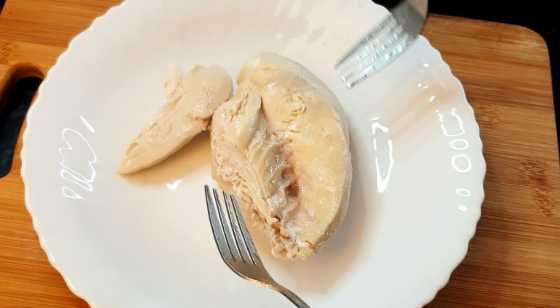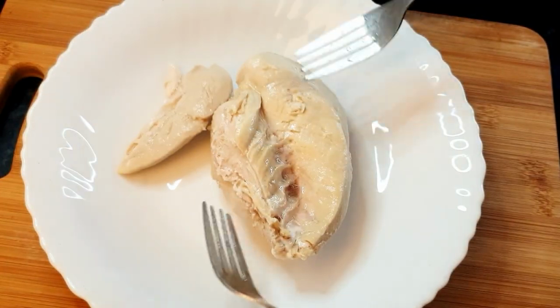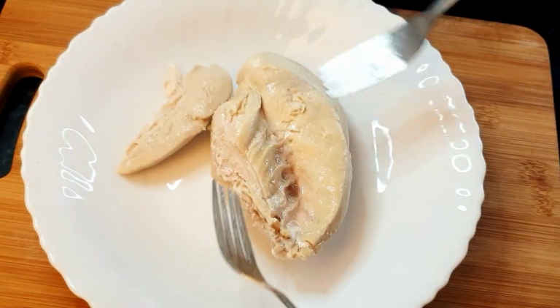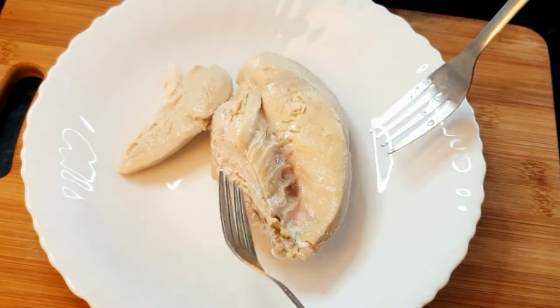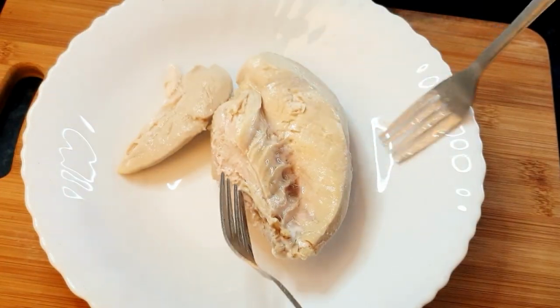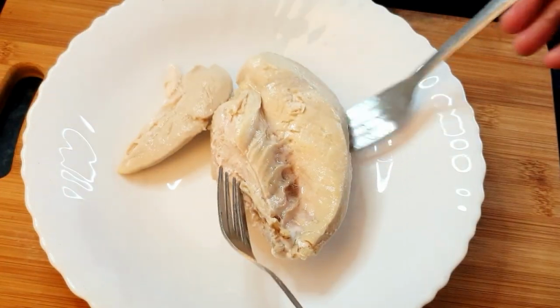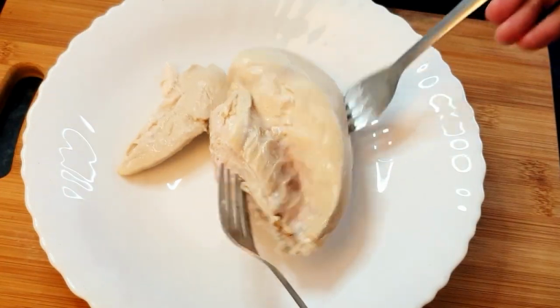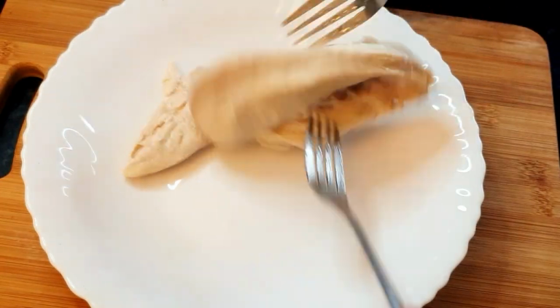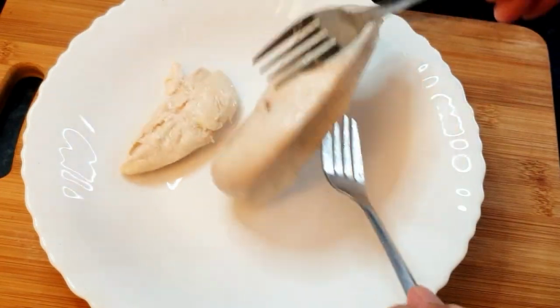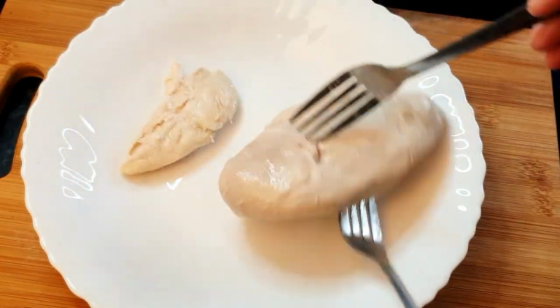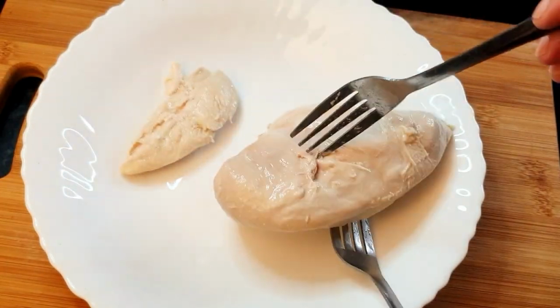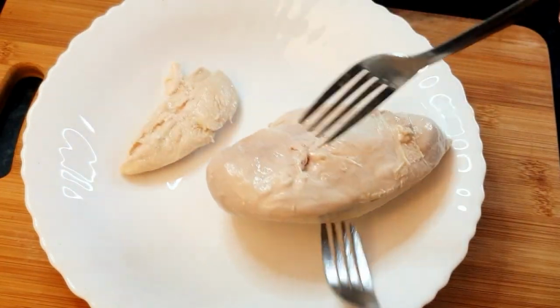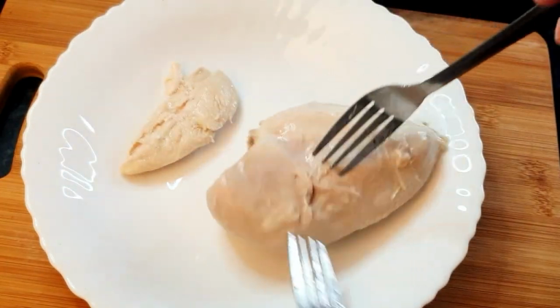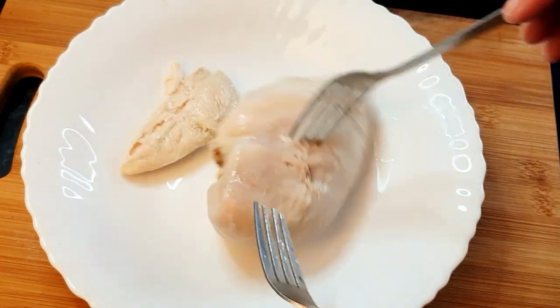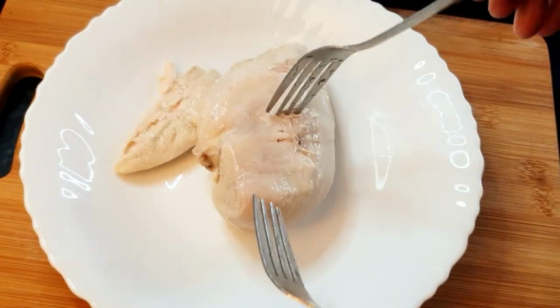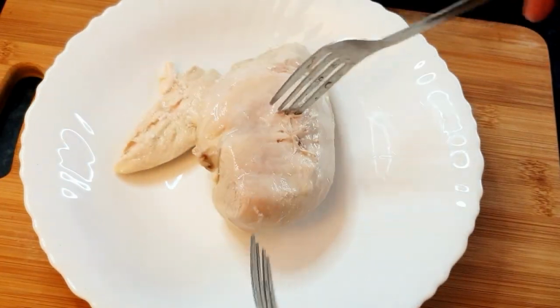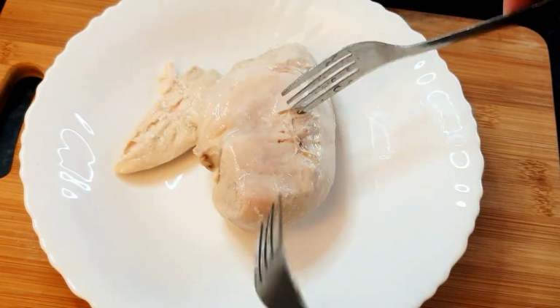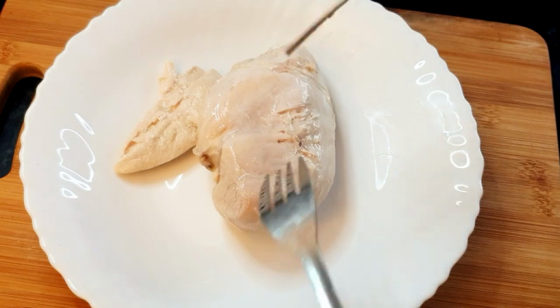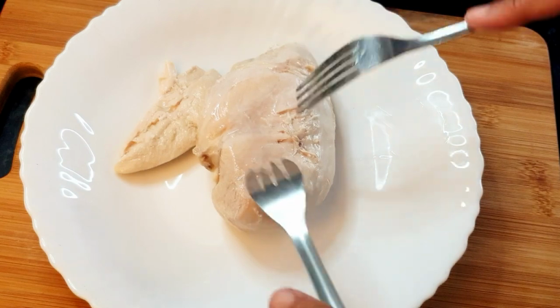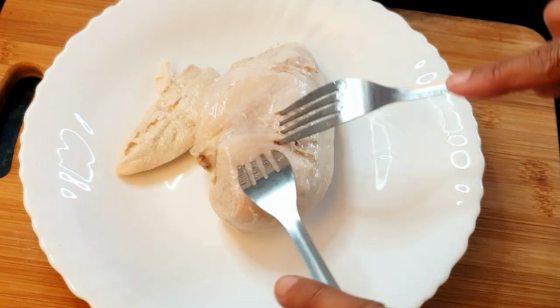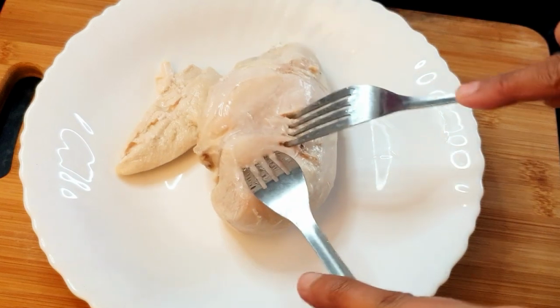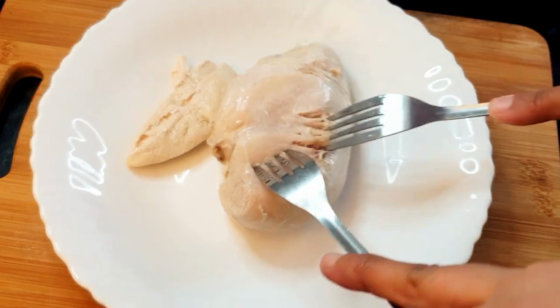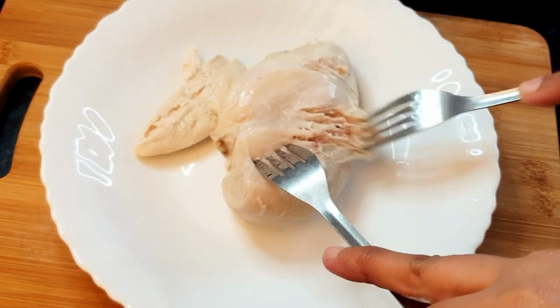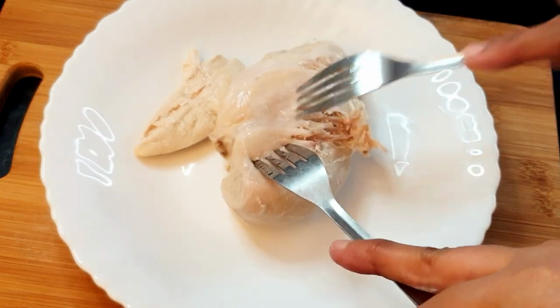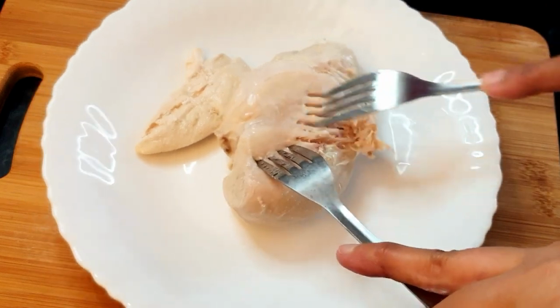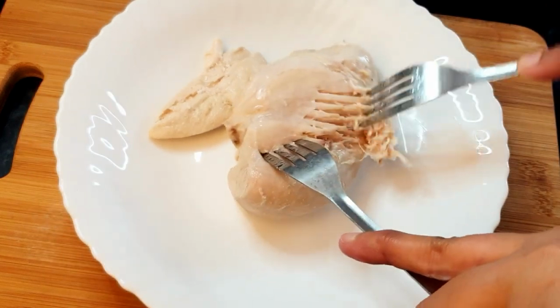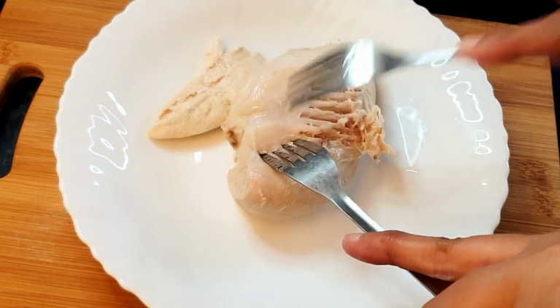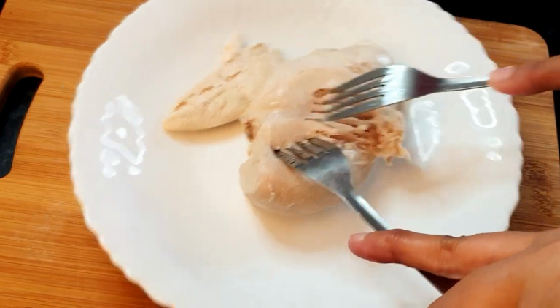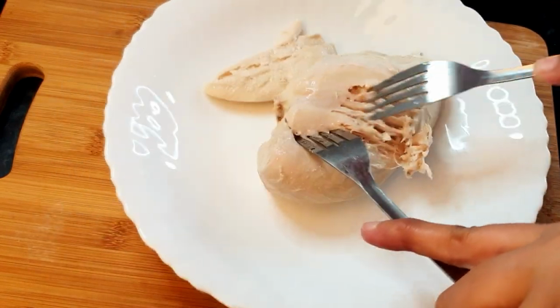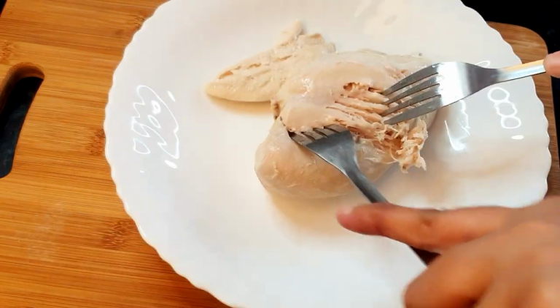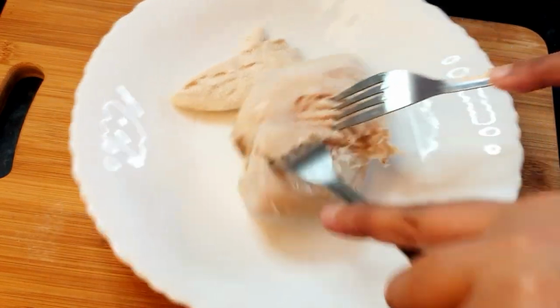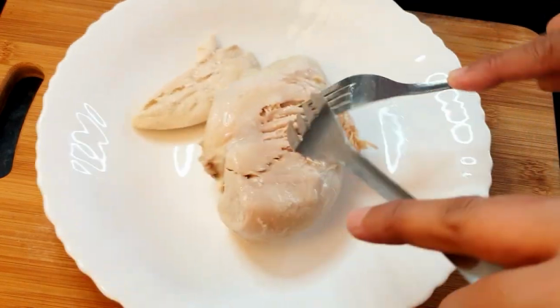This is how the chicken looks — it's fully cooked now. We just need to shred it.